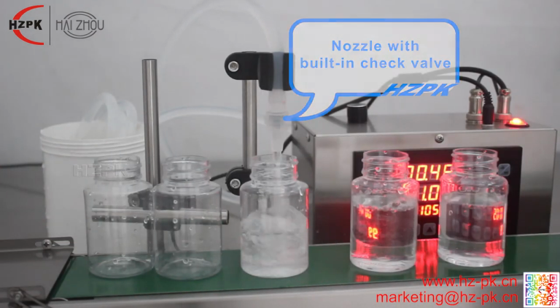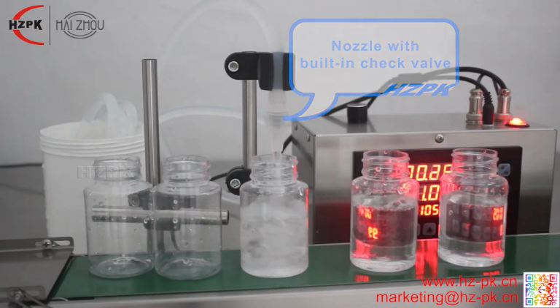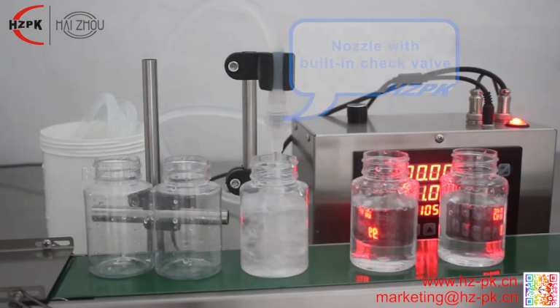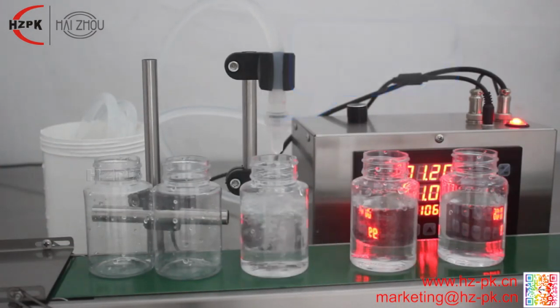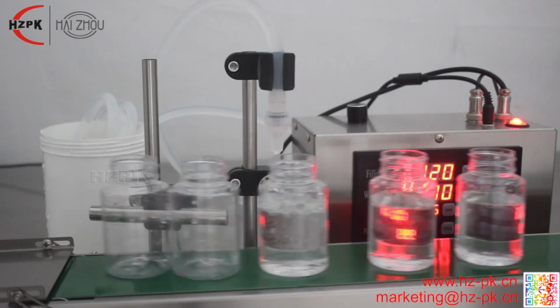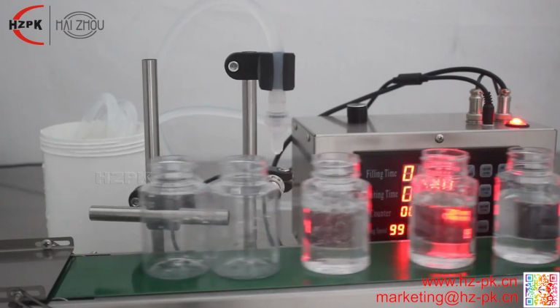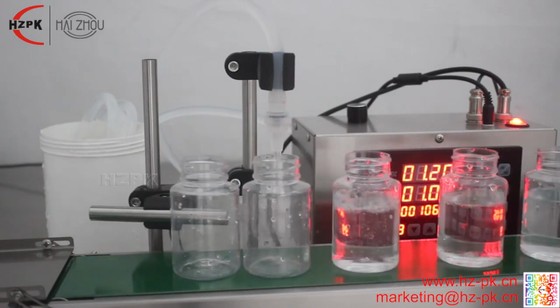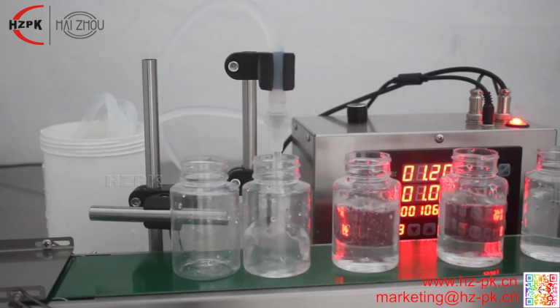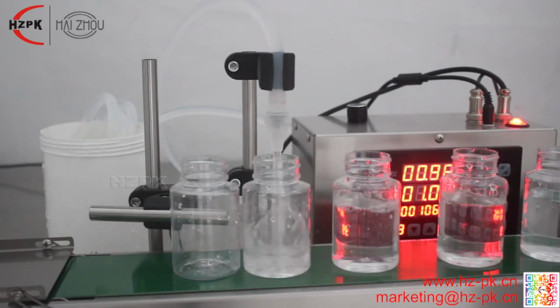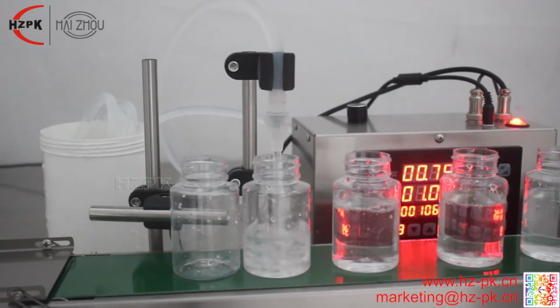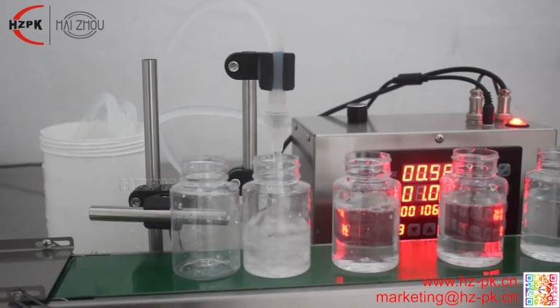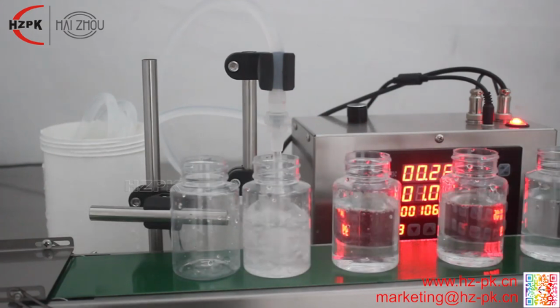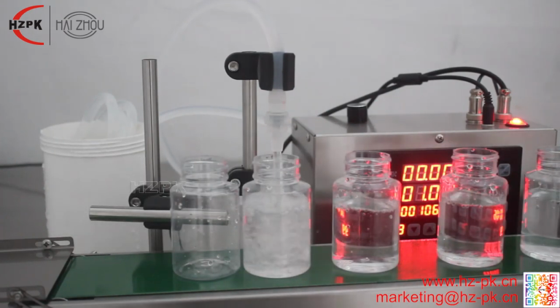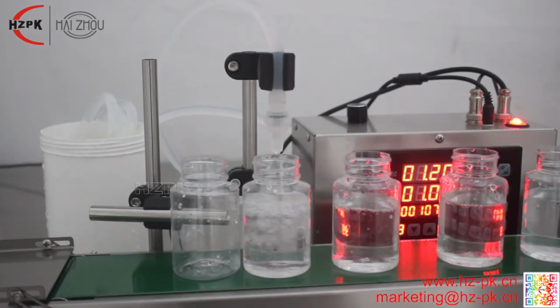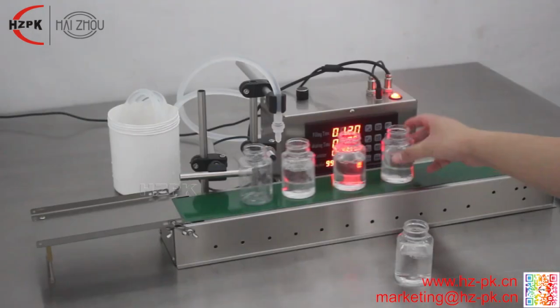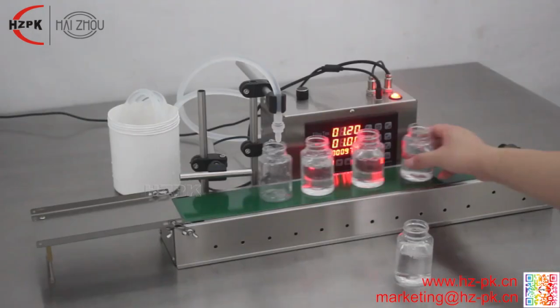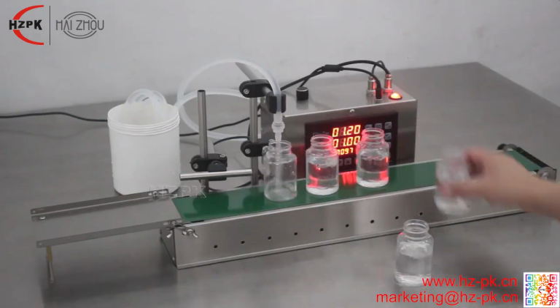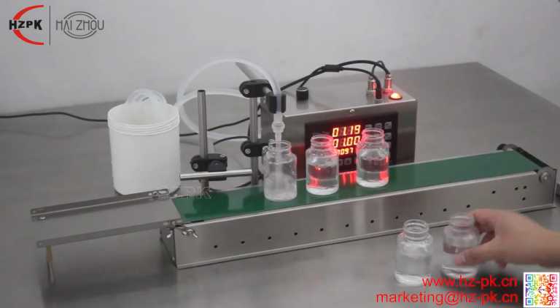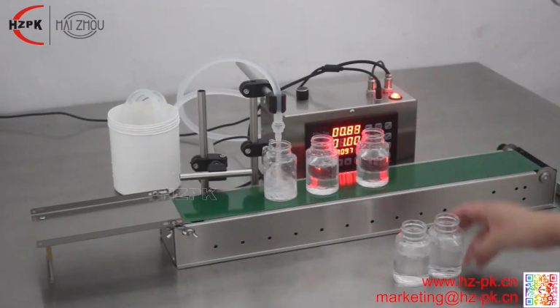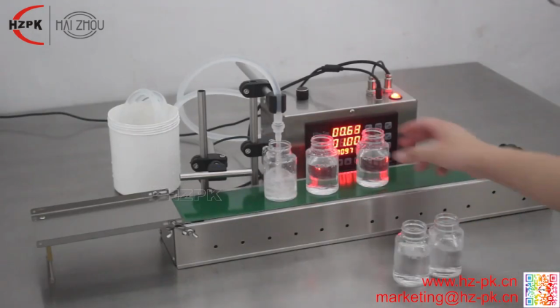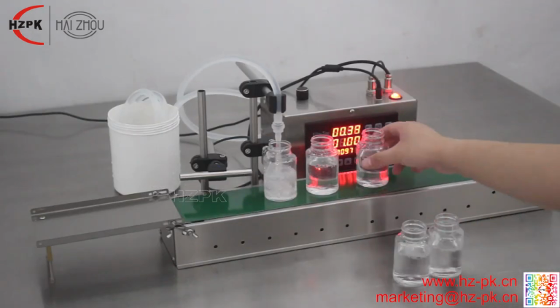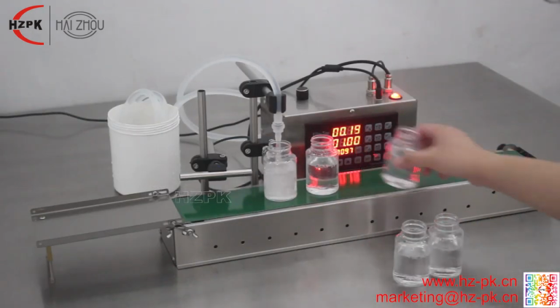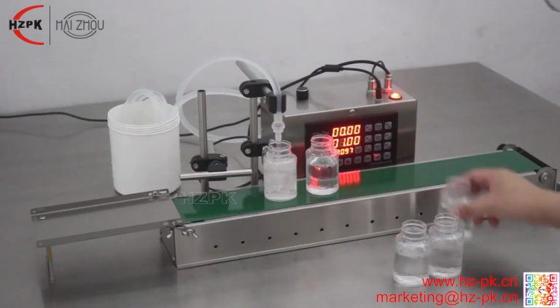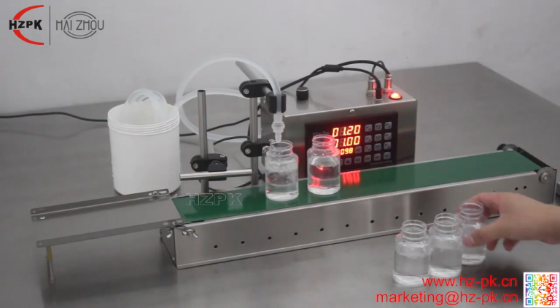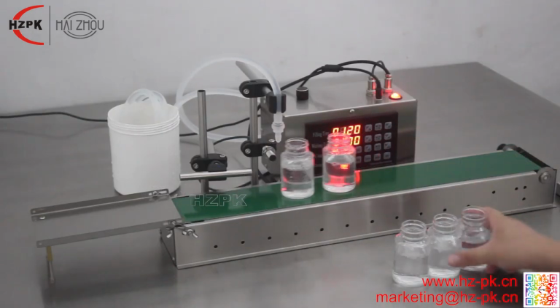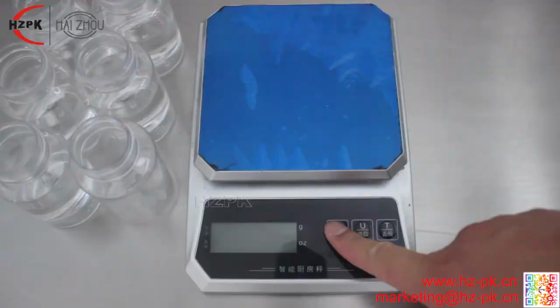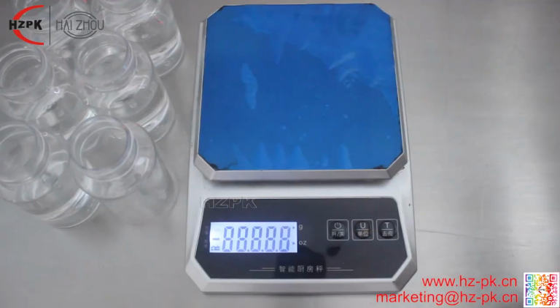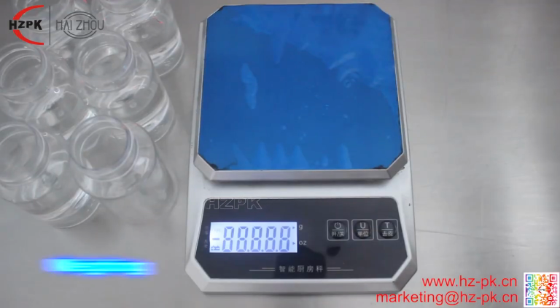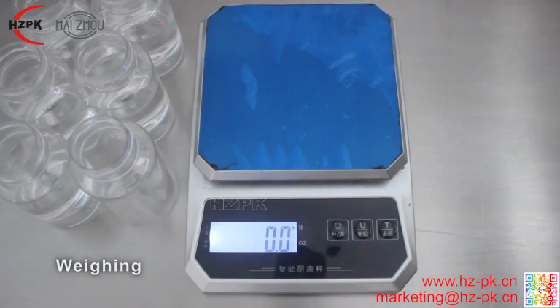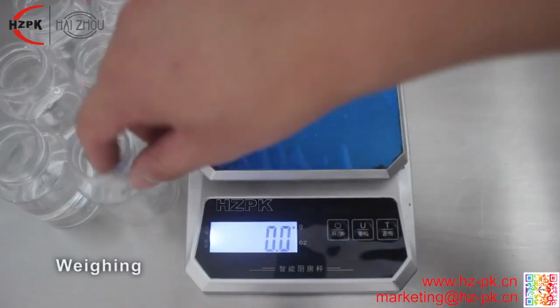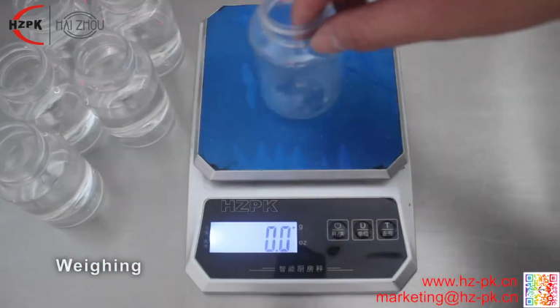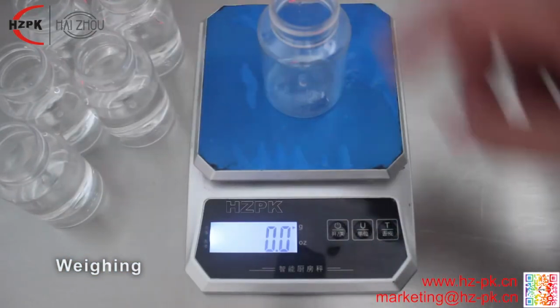Automatic Counting: equipped with small conveyor belt and sensor, automatically control the stop and run of the conveyor belt.